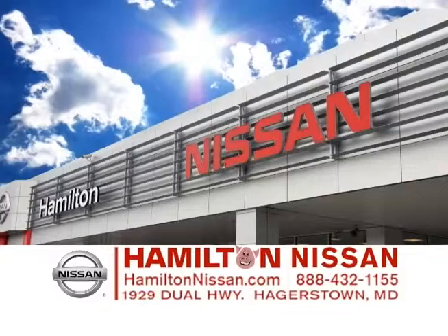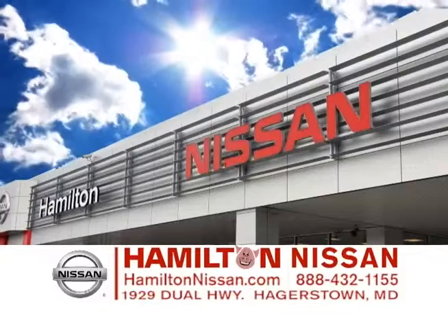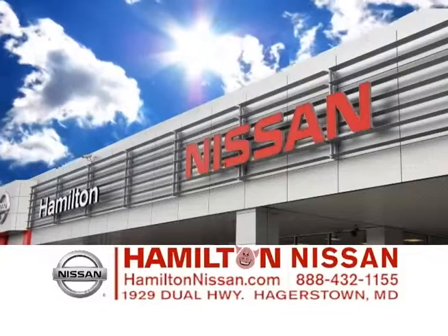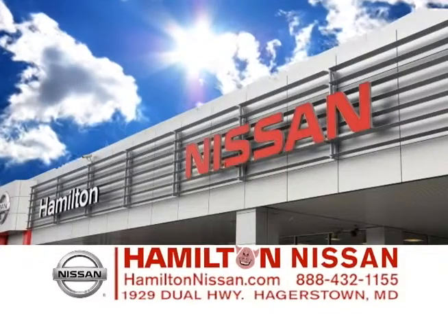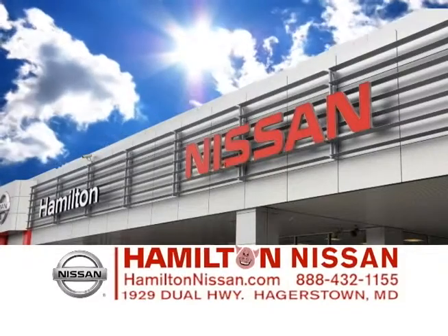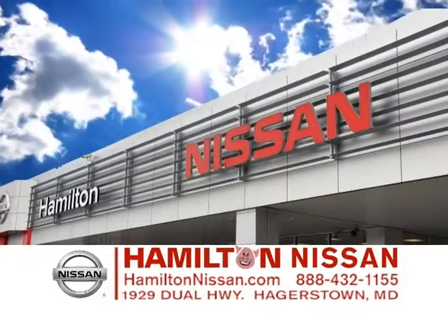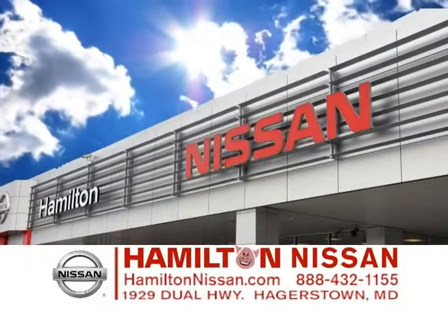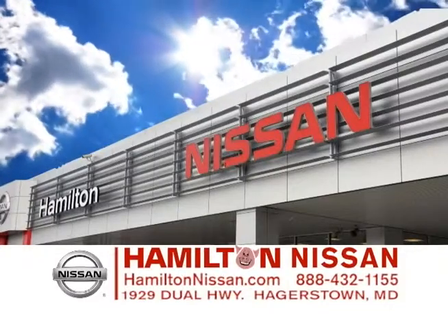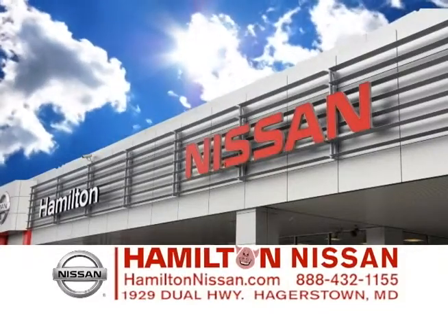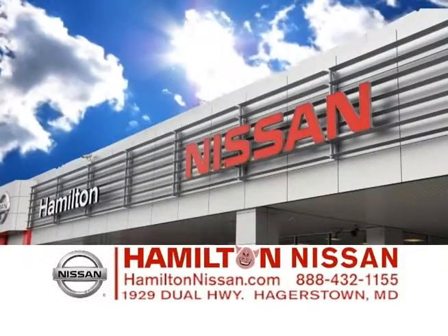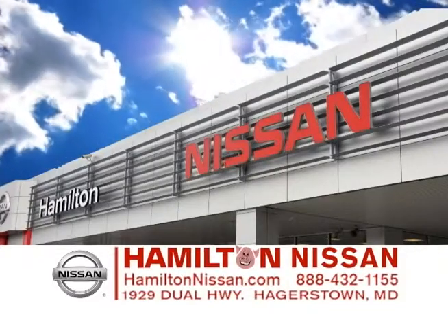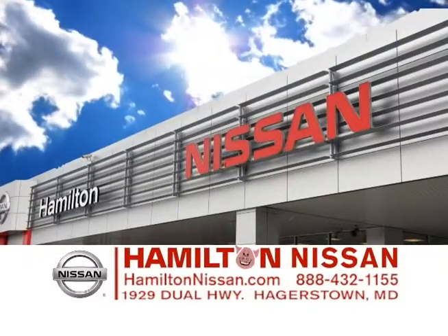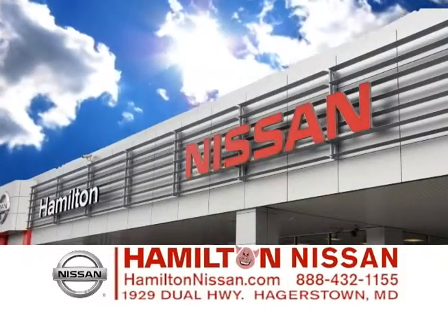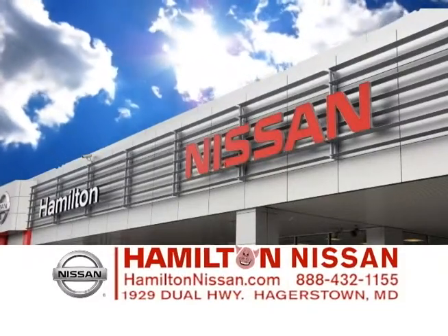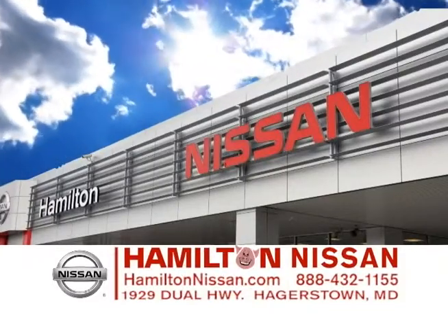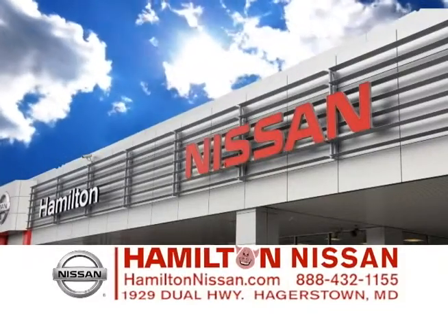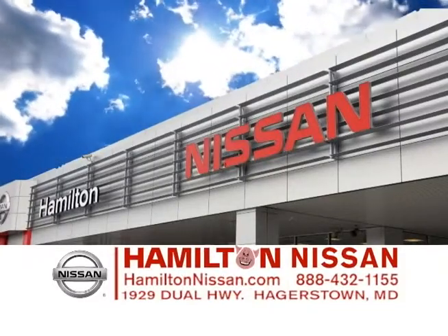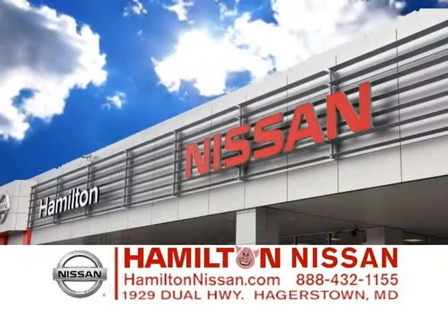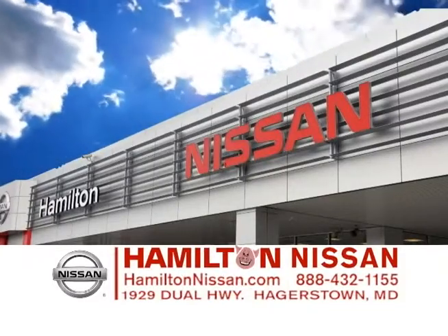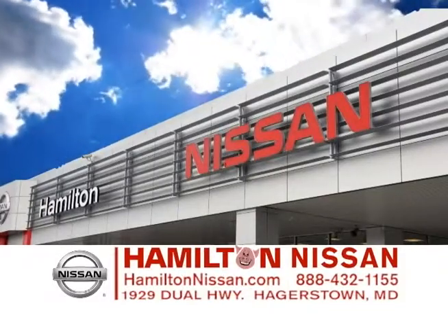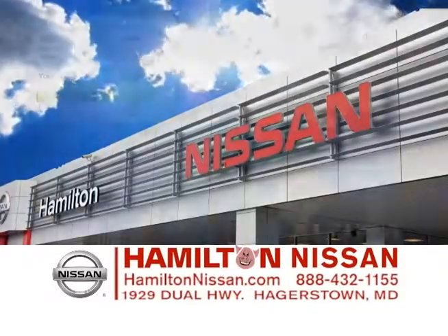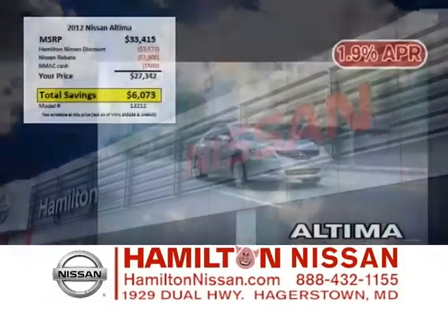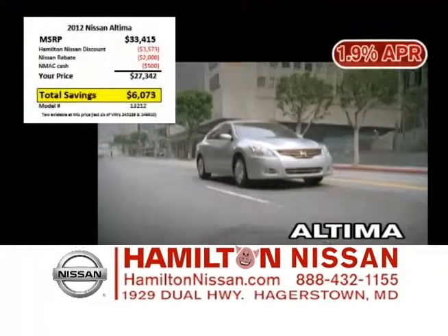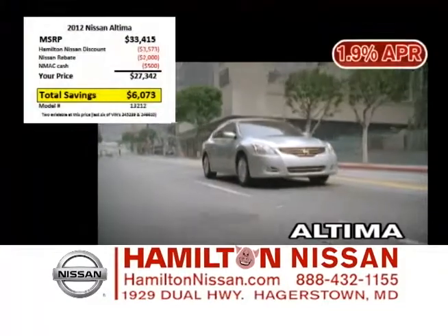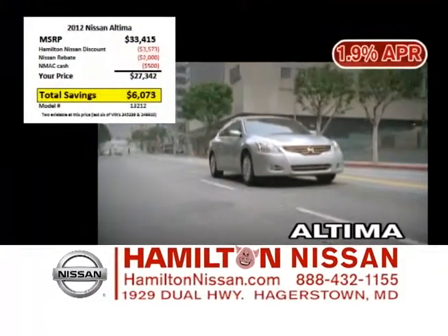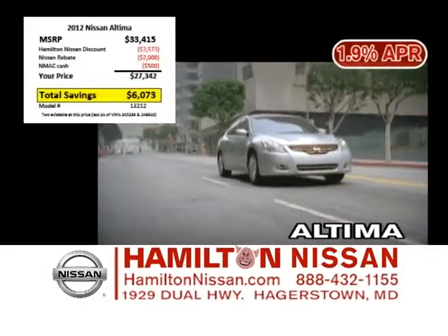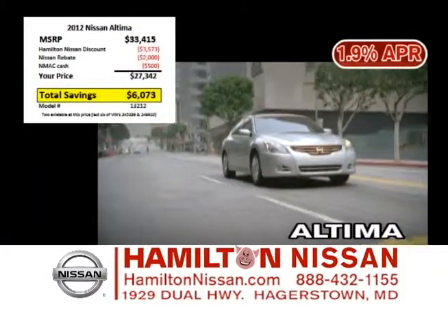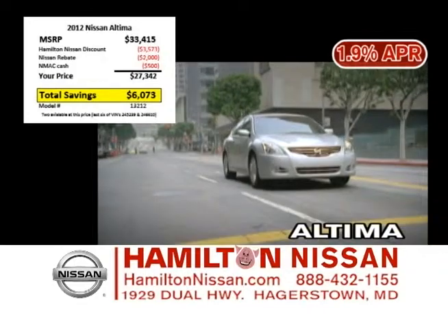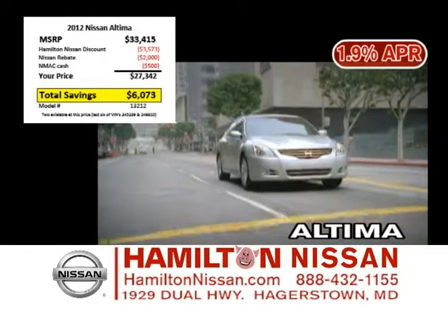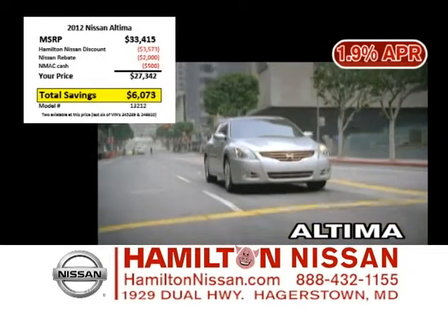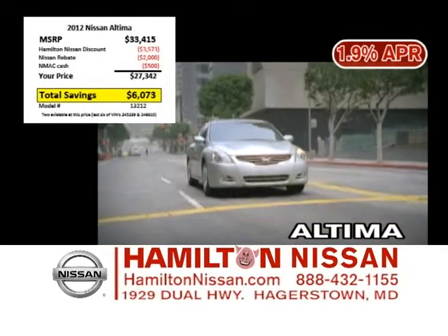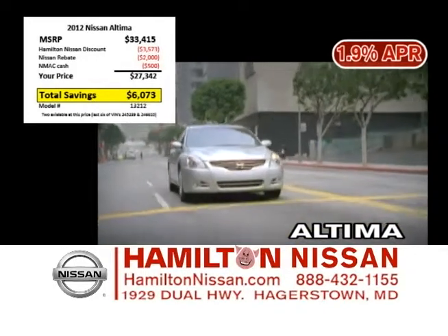This month at Hamilton Nissan, no matter what new vehicle you're looking for, we've got you covered and it's on sale.